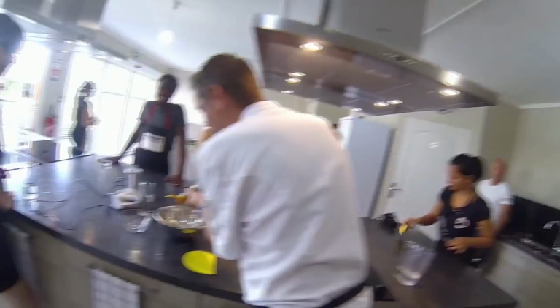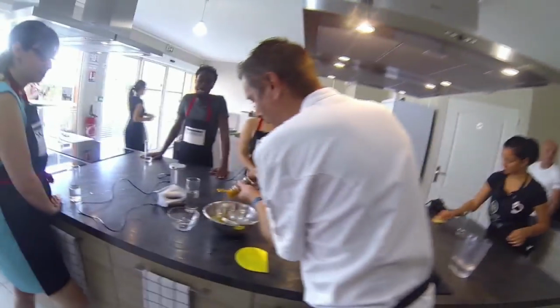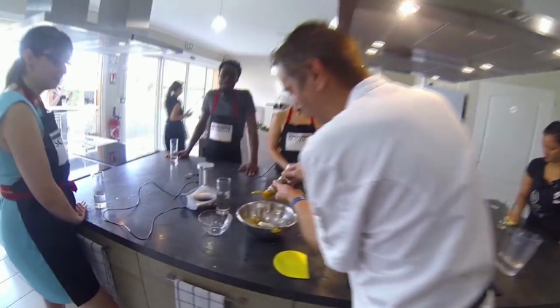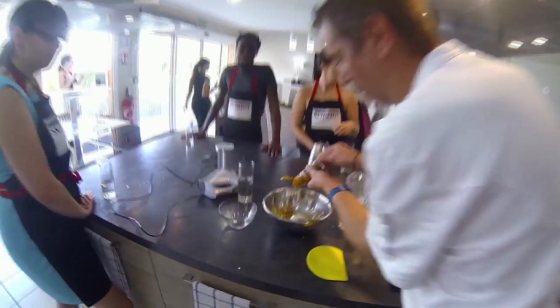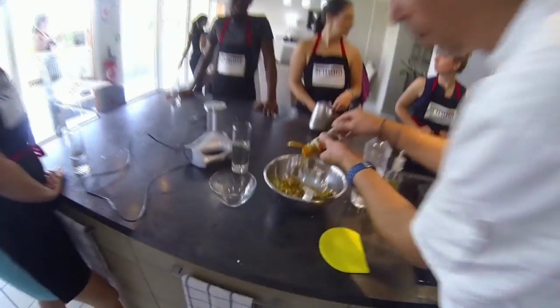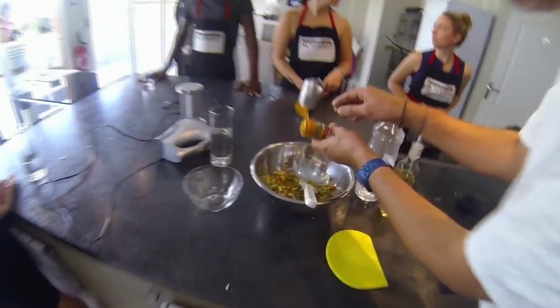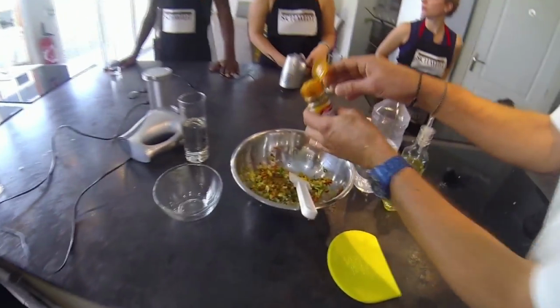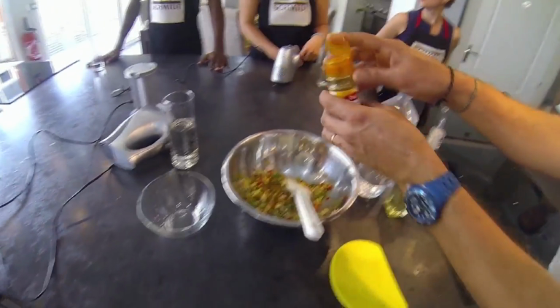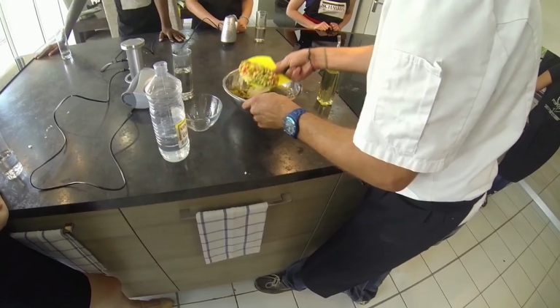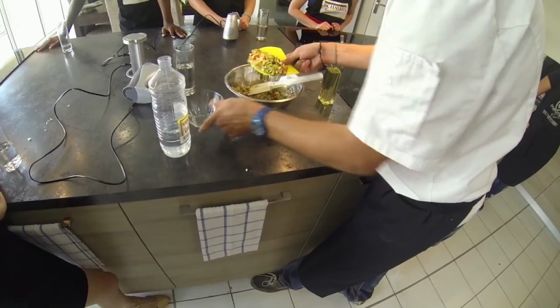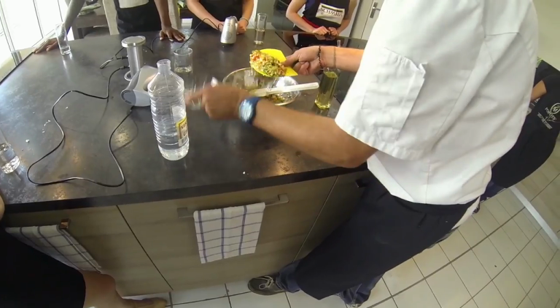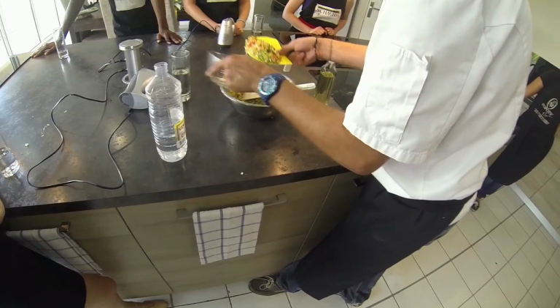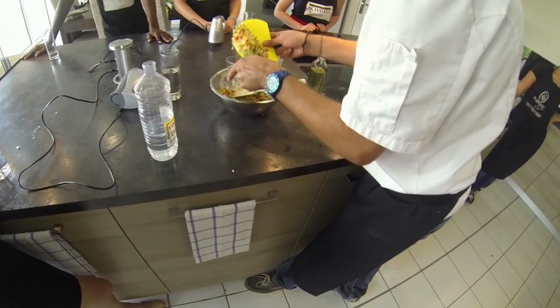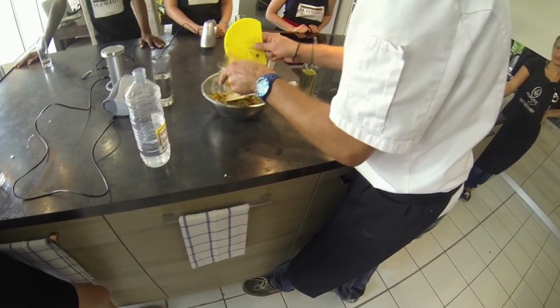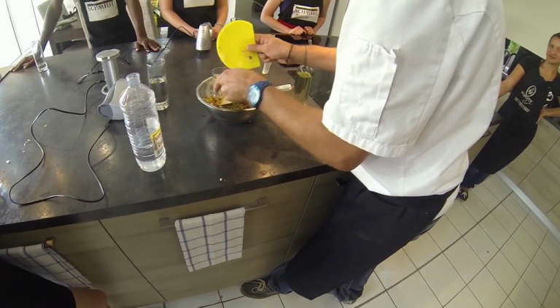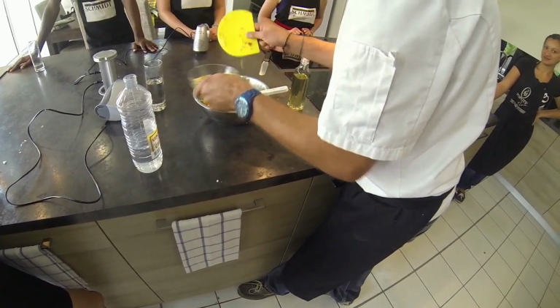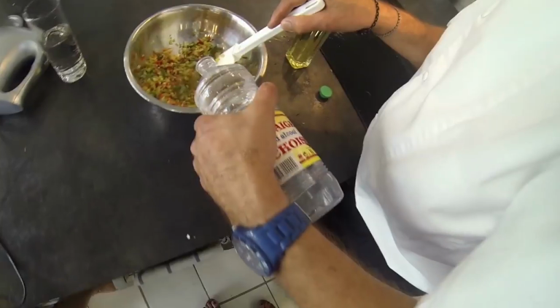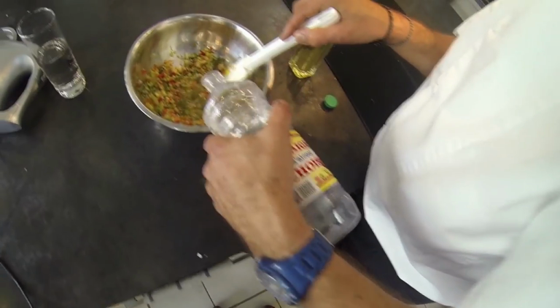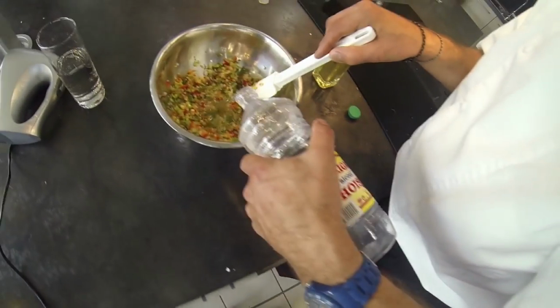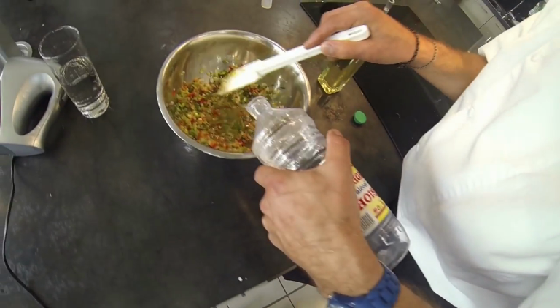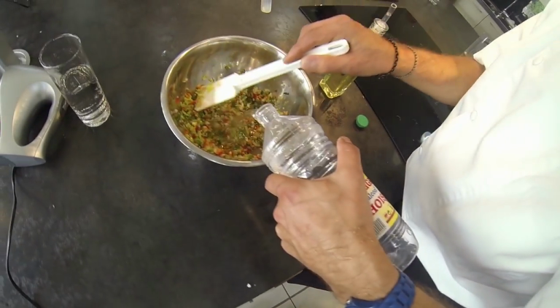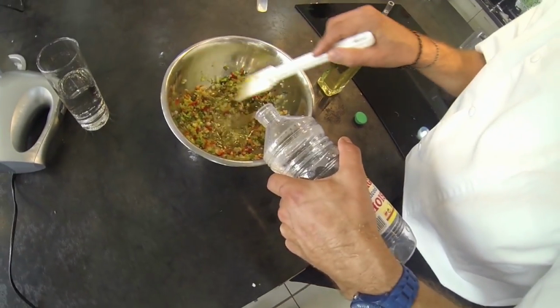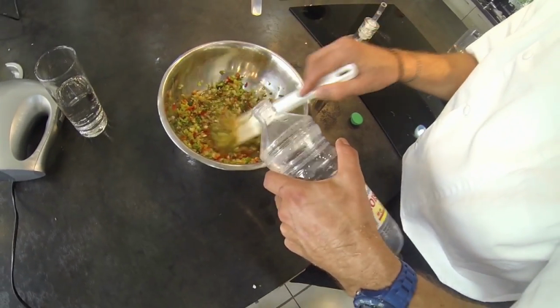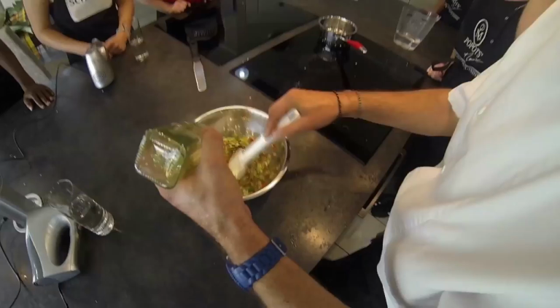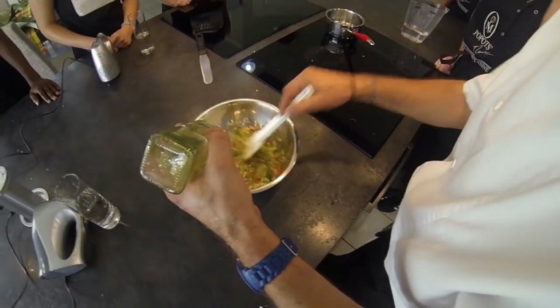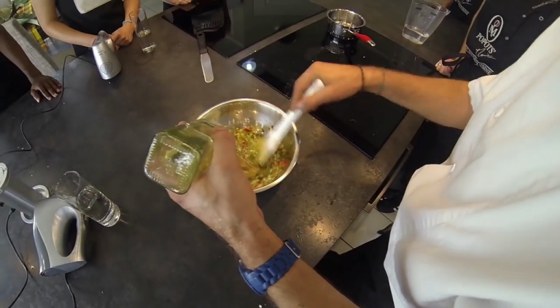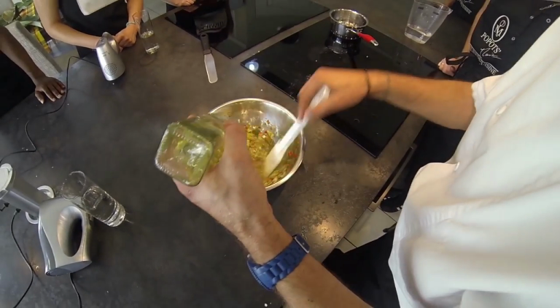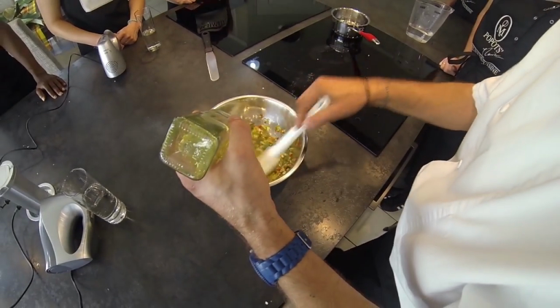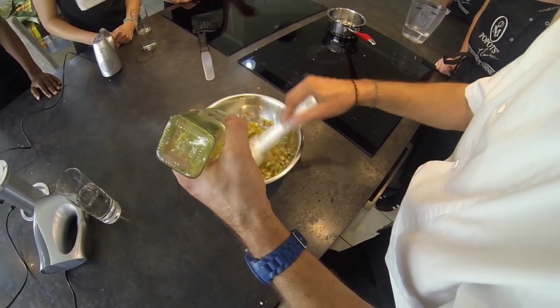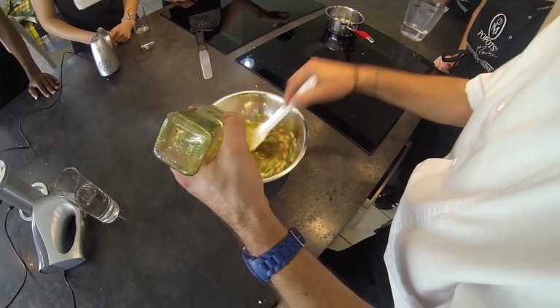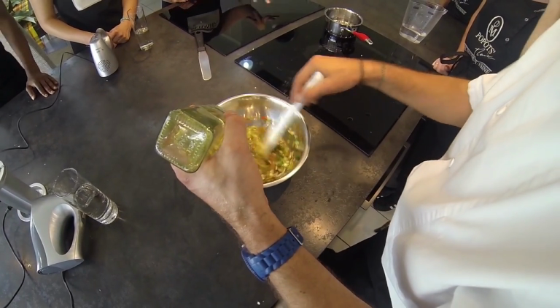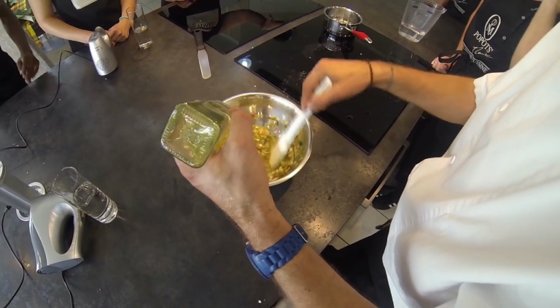Season it with cumin, salt, and pepper. Add a hefty amount of white vinegar and balance it with a little olive oil.